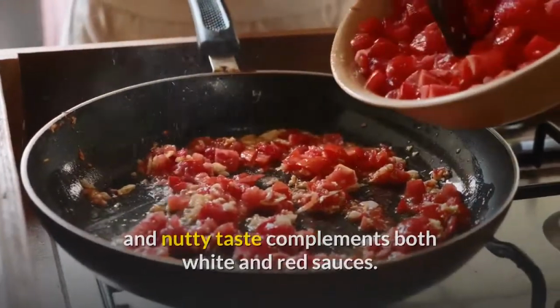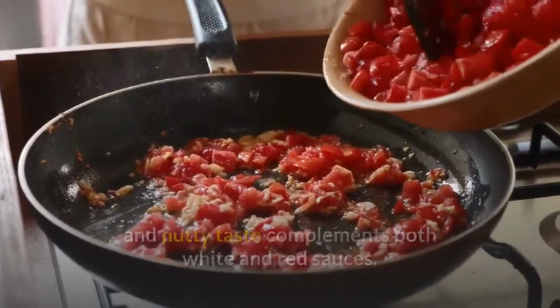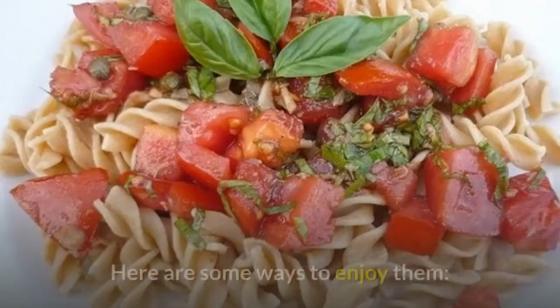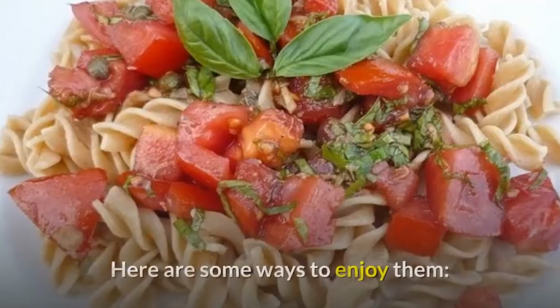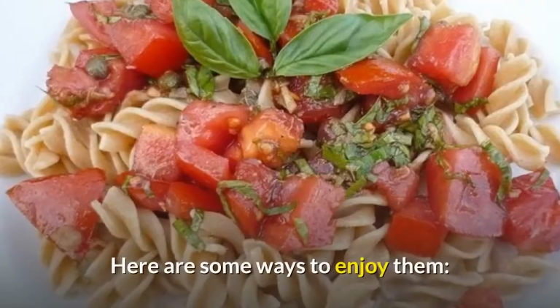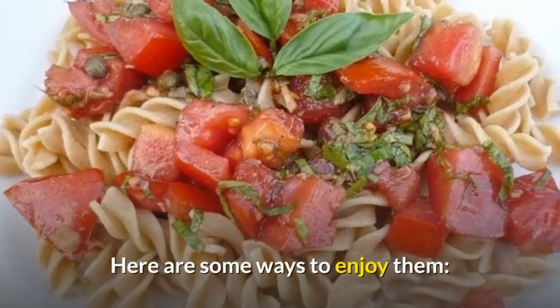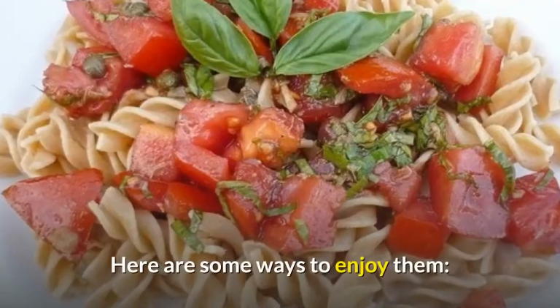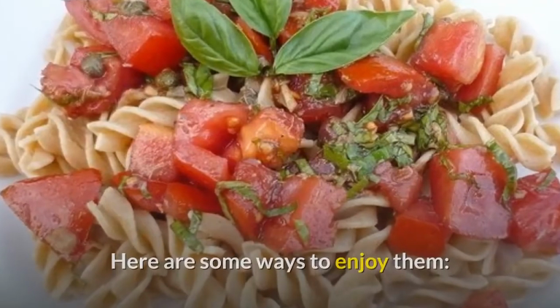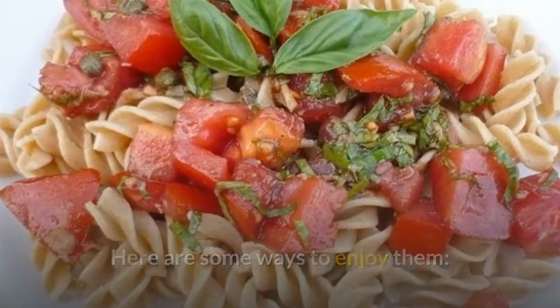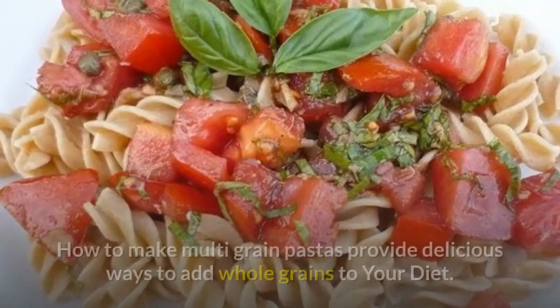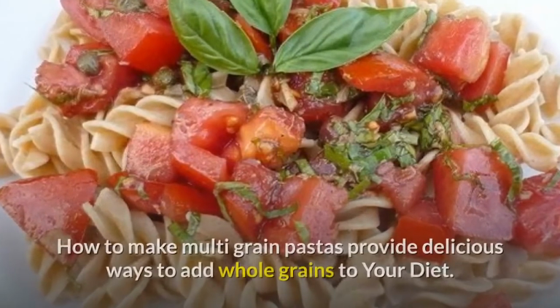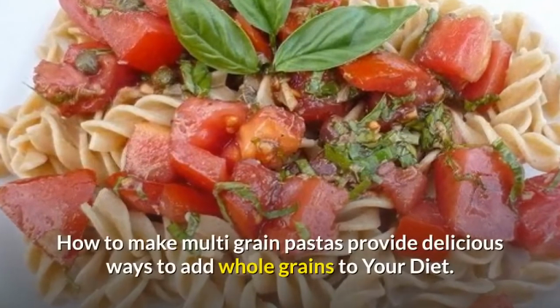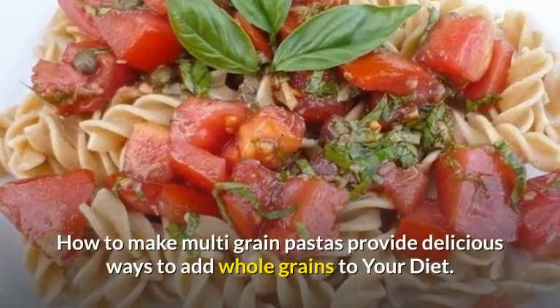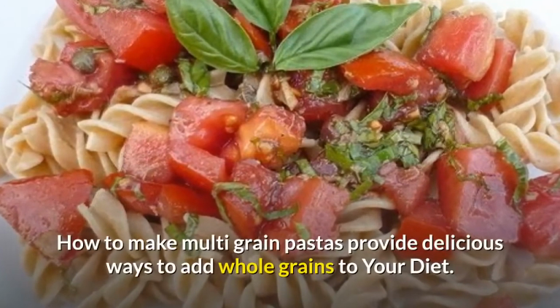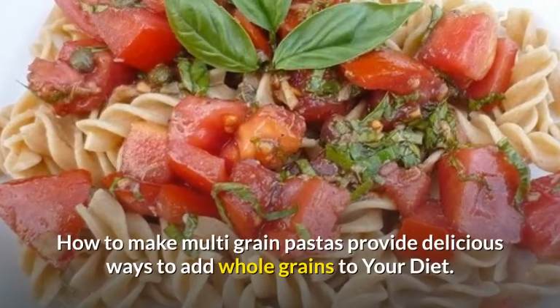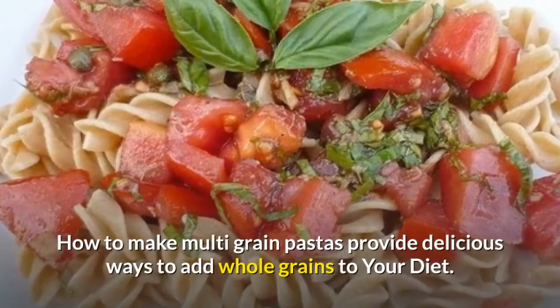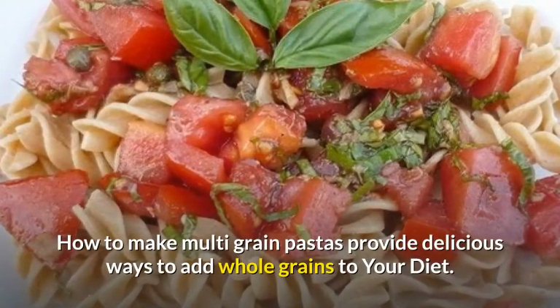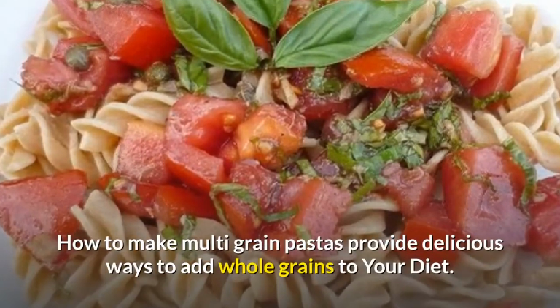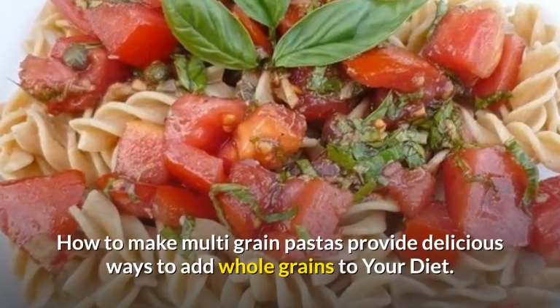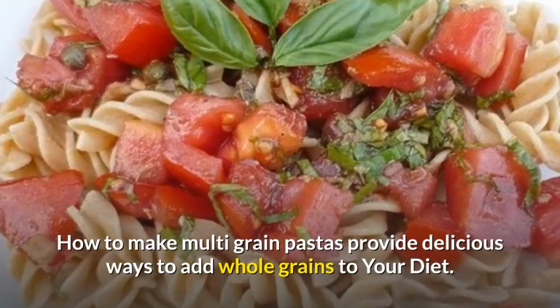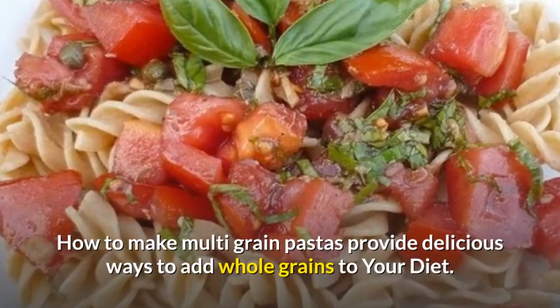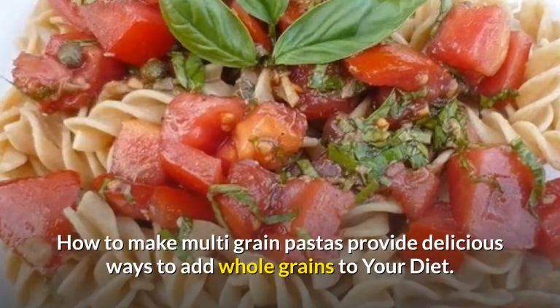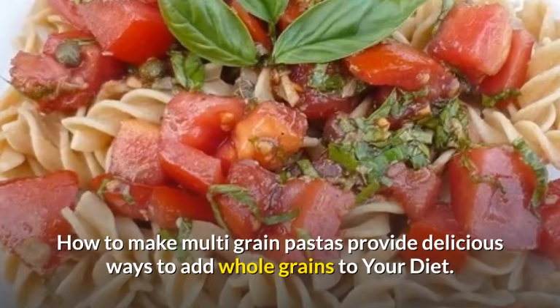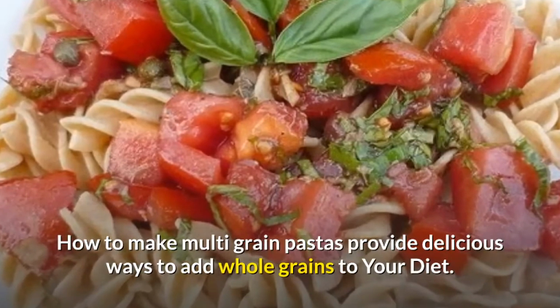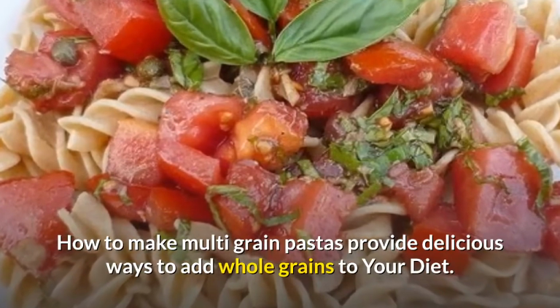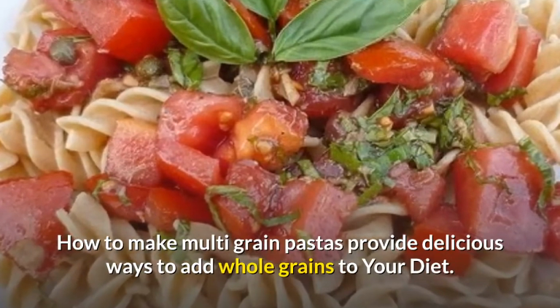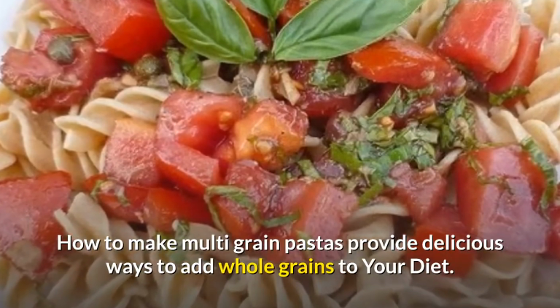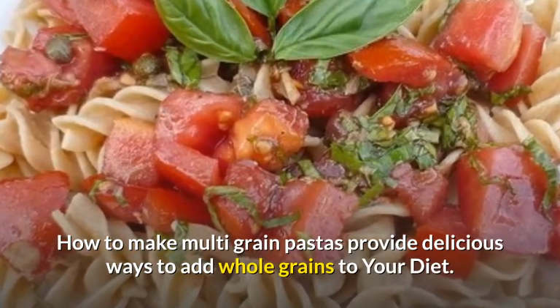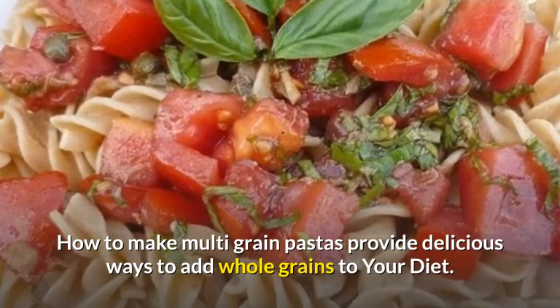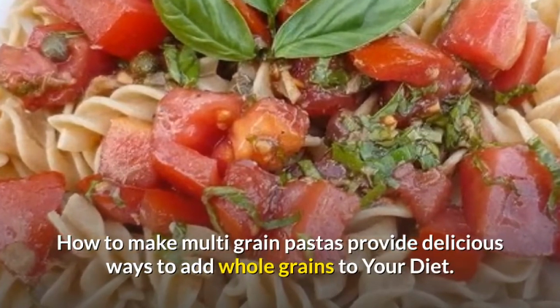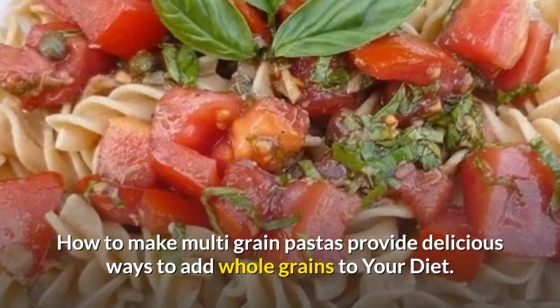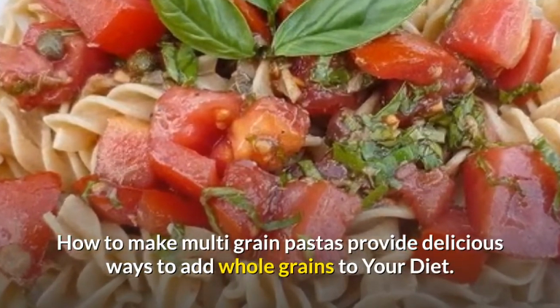Here are some ways to enjoy them: multi-grain pastas provide delicious ways to add whole grains to your diet.